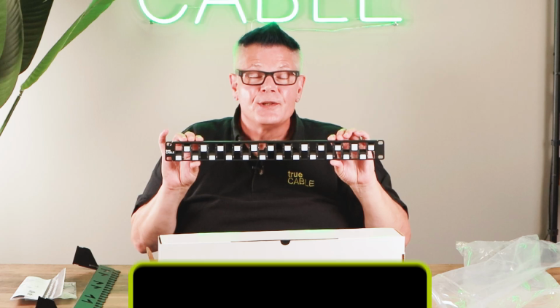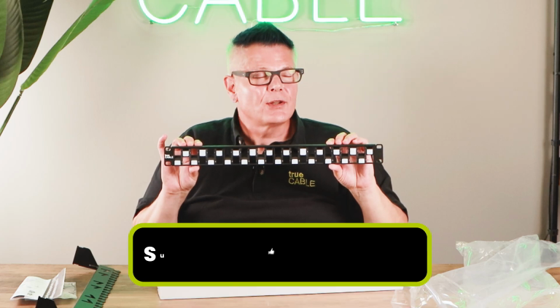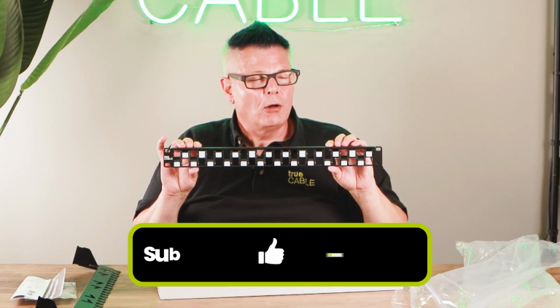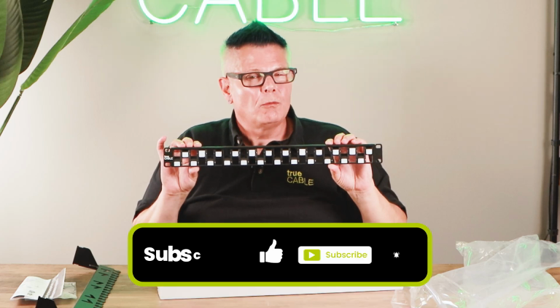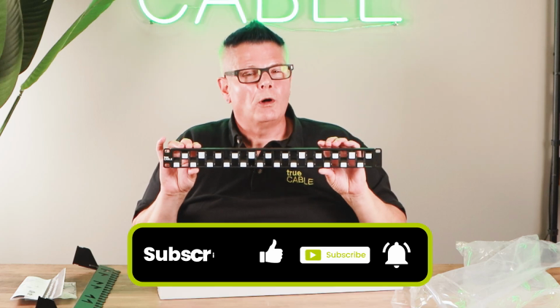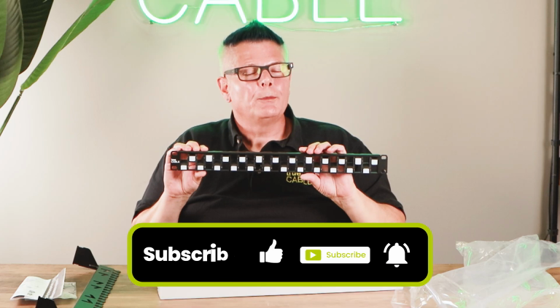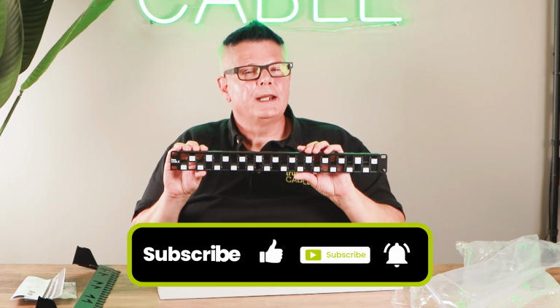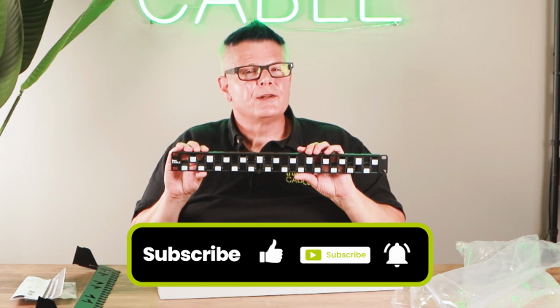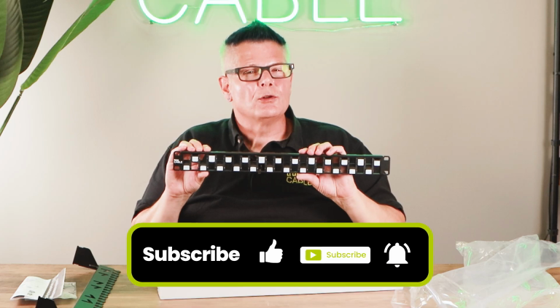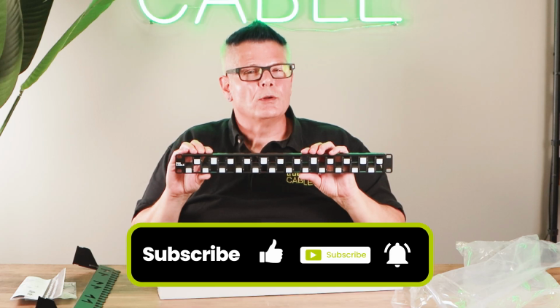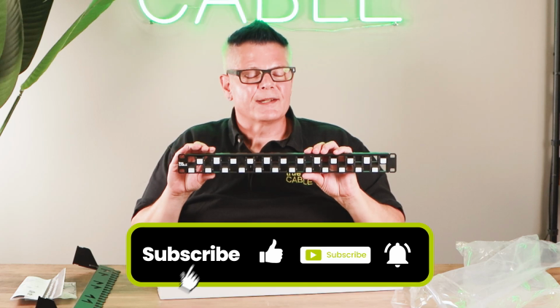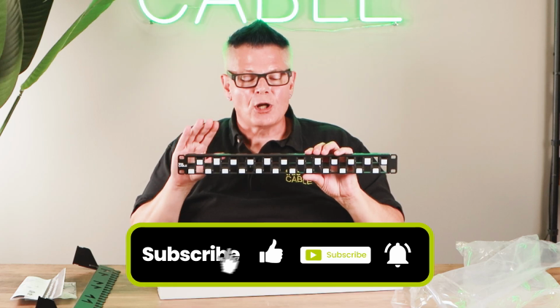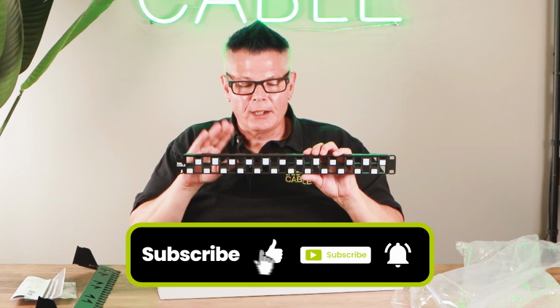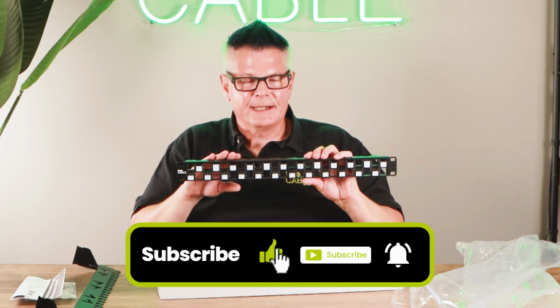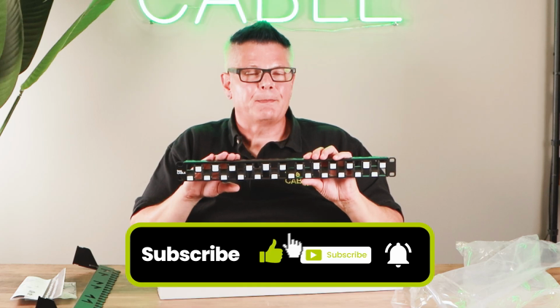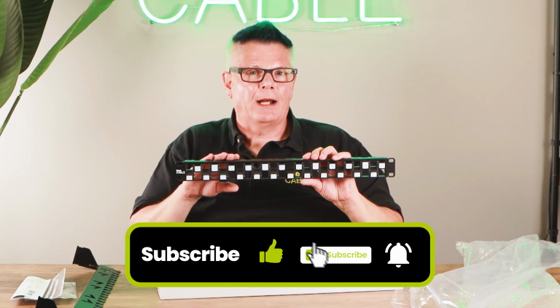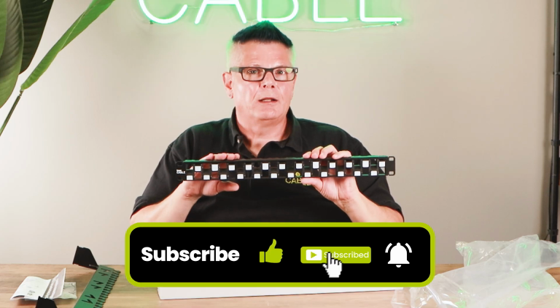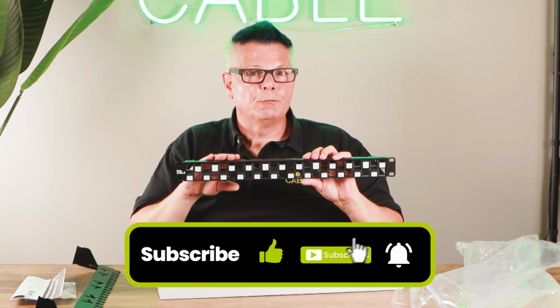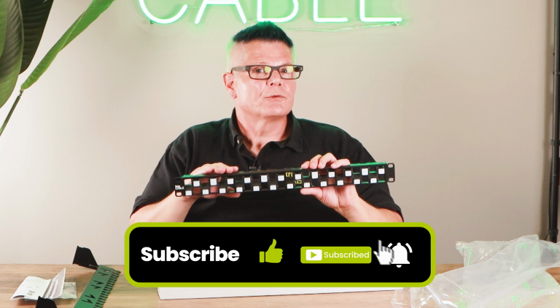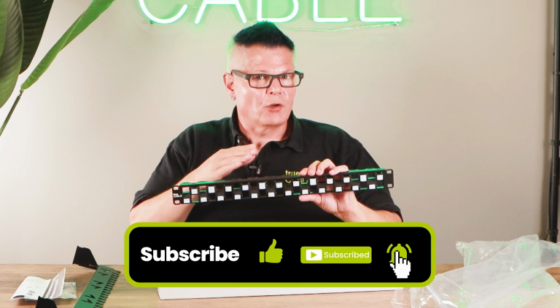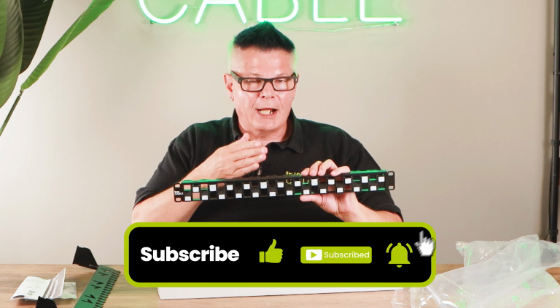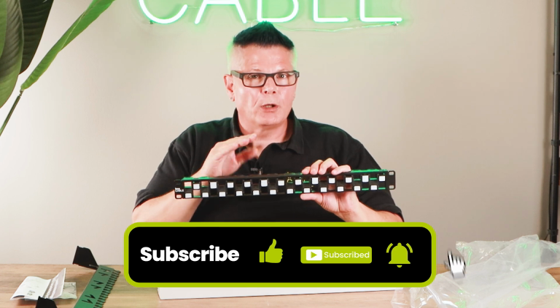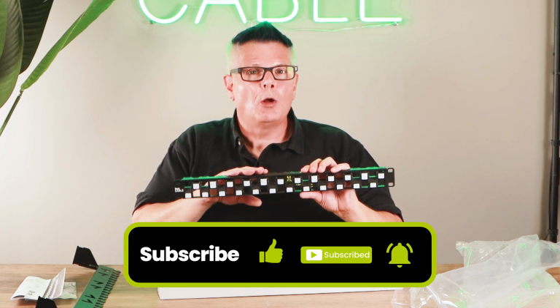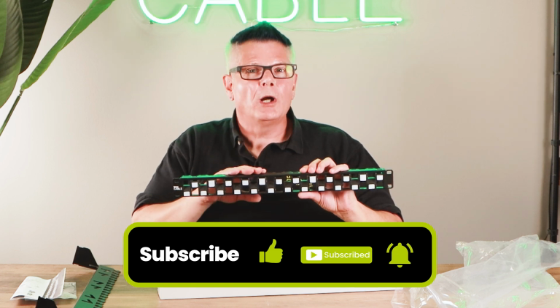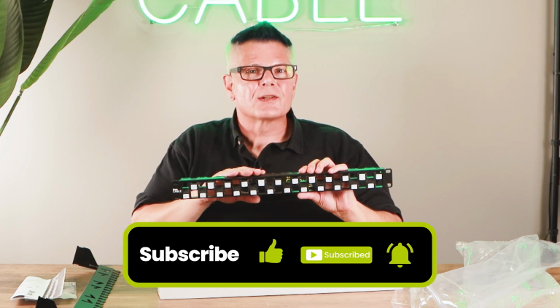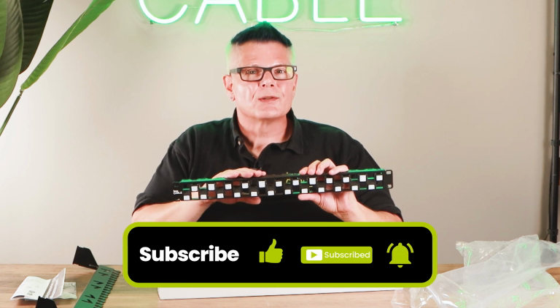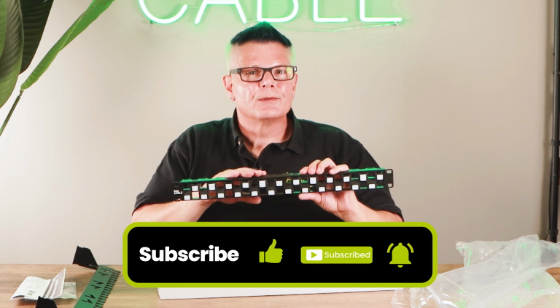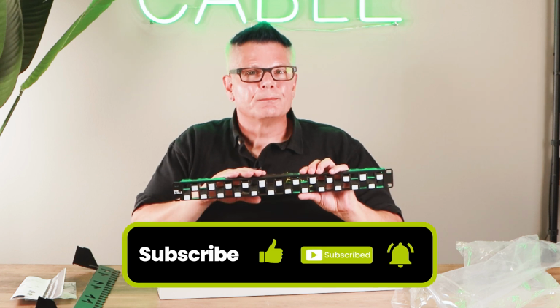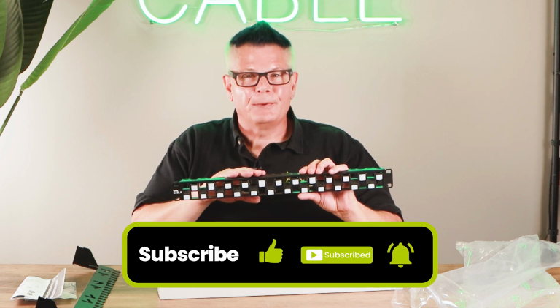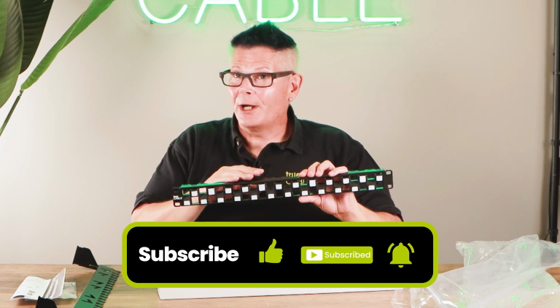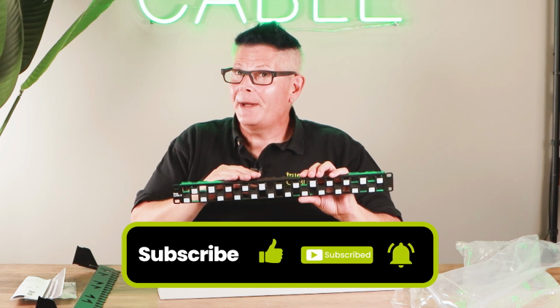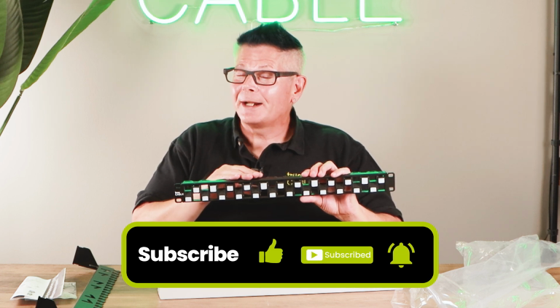So why don't we get into installing this panel and we'll show you how it all works. Be right back.